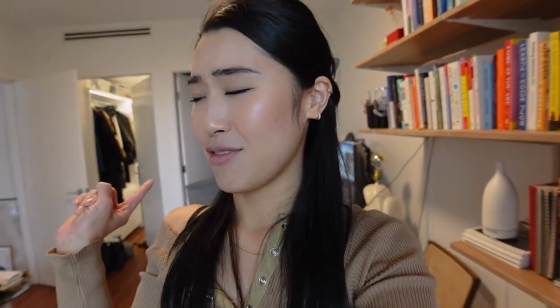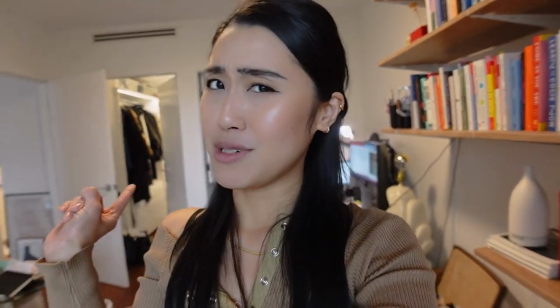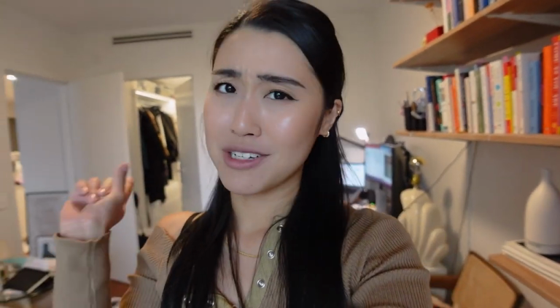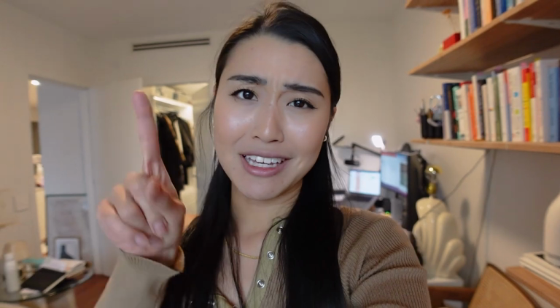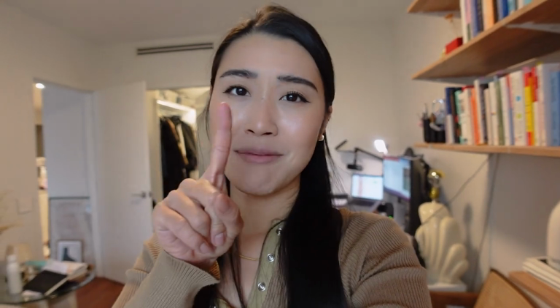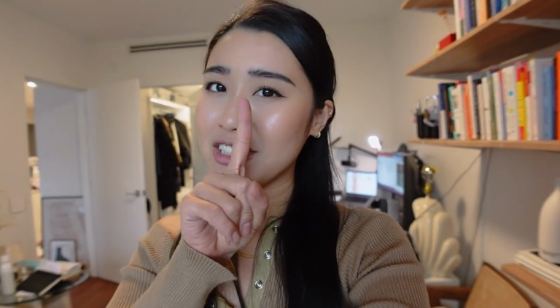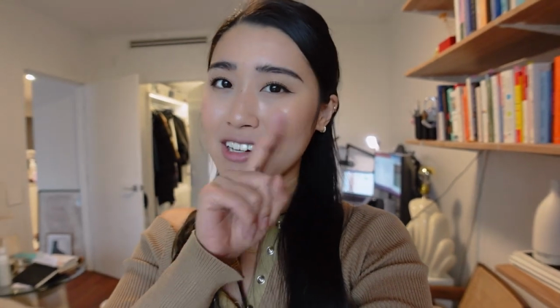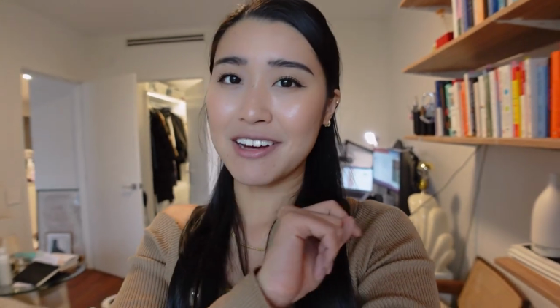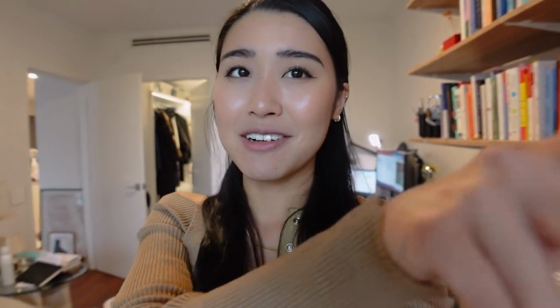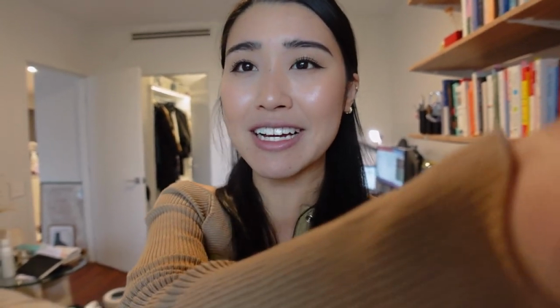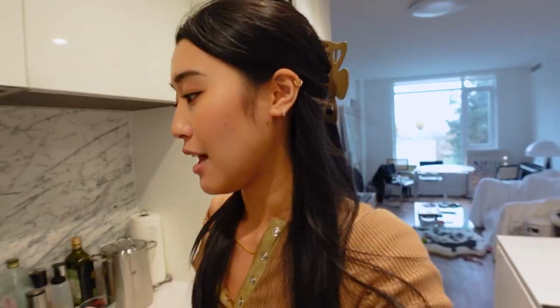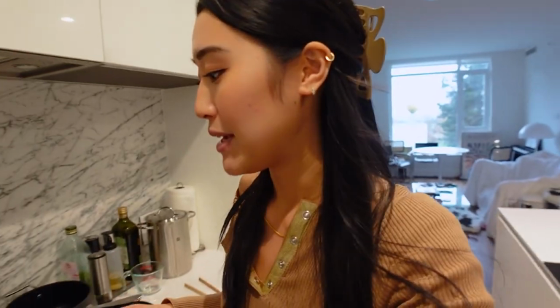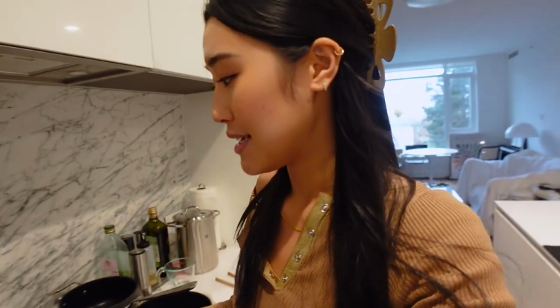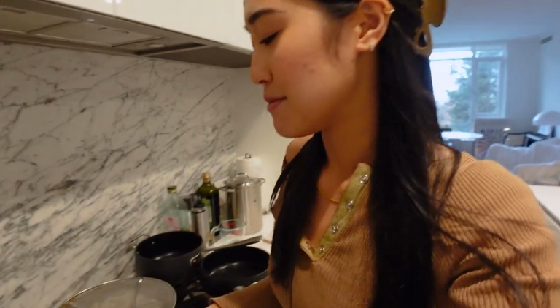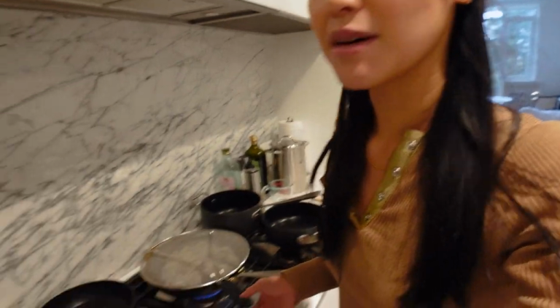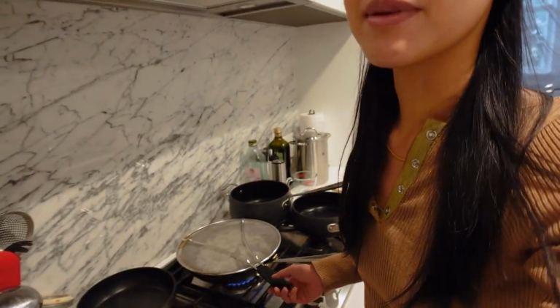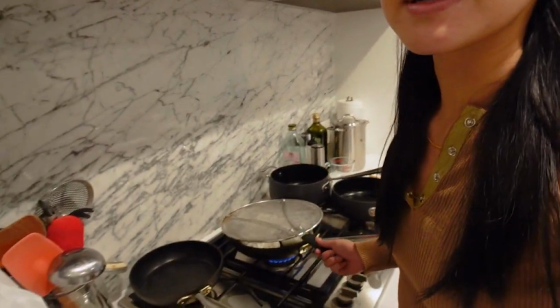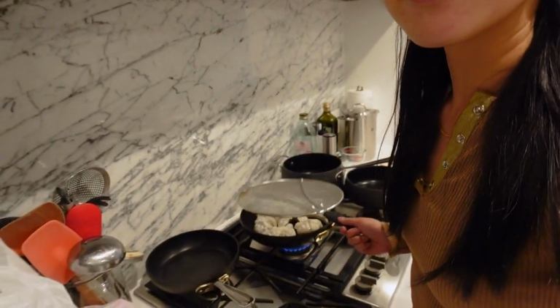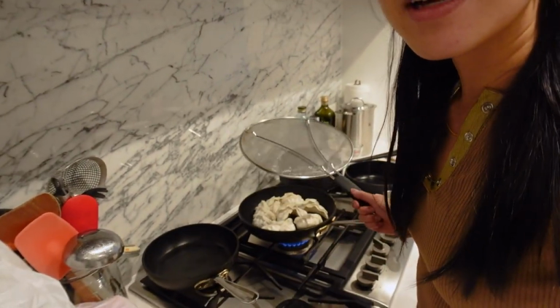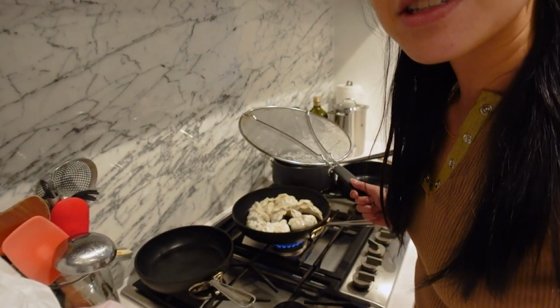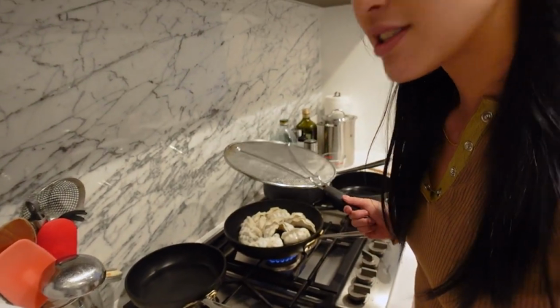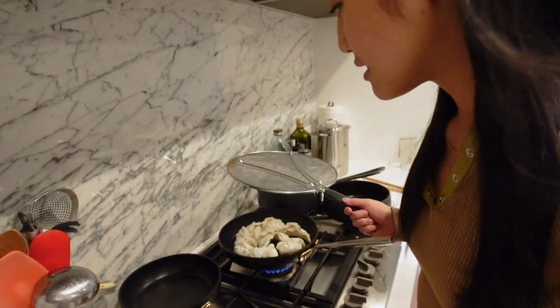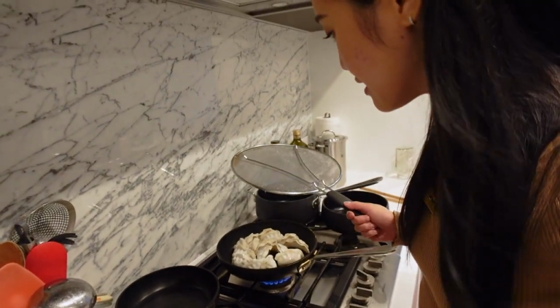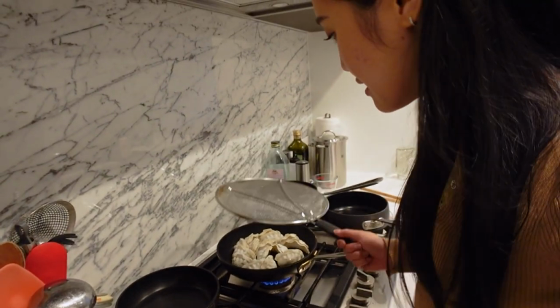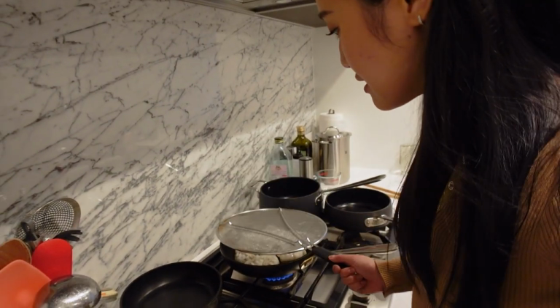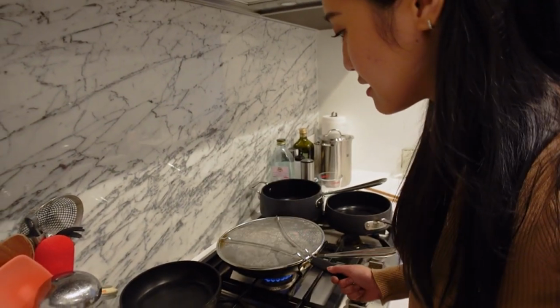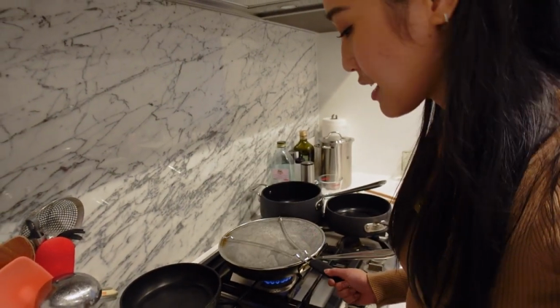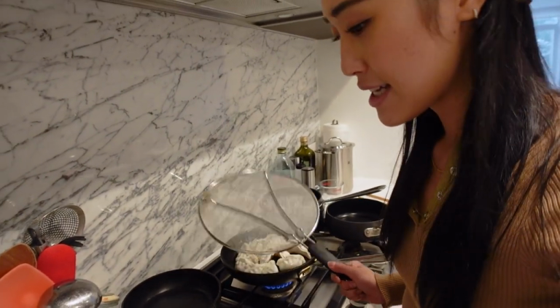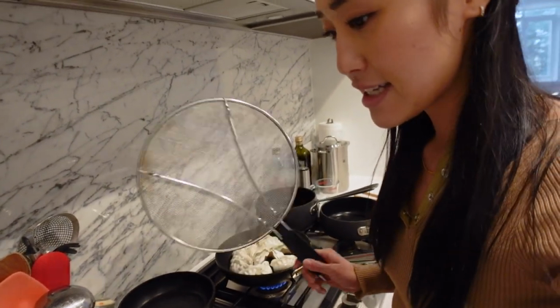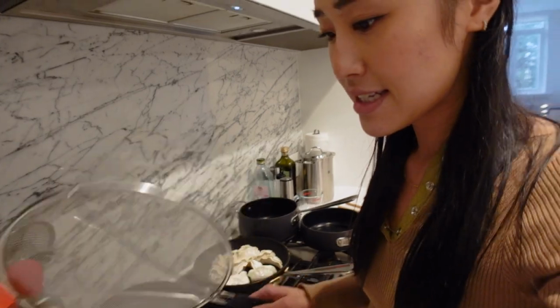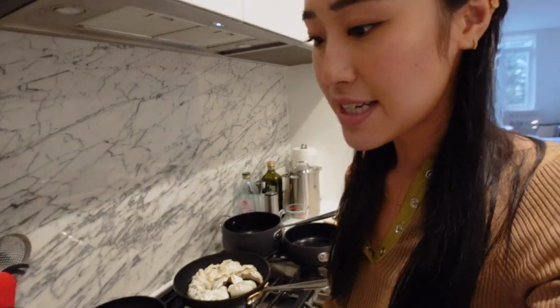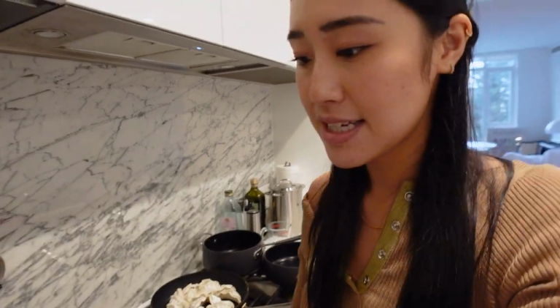My food is cooking. Let me go check on that real quick. I'm making some dumplings for lunch because it's easy.